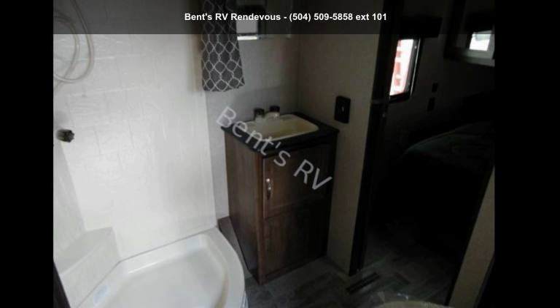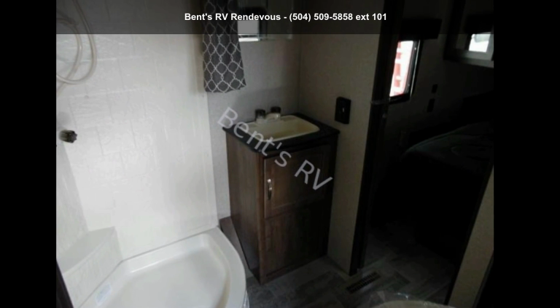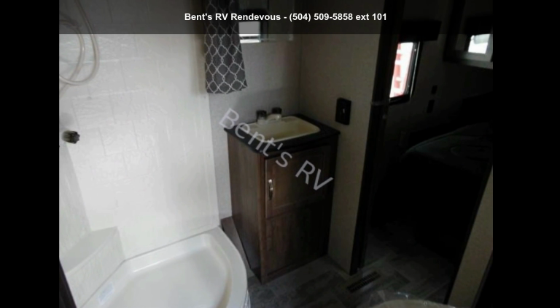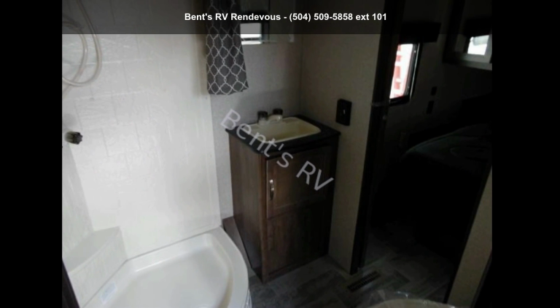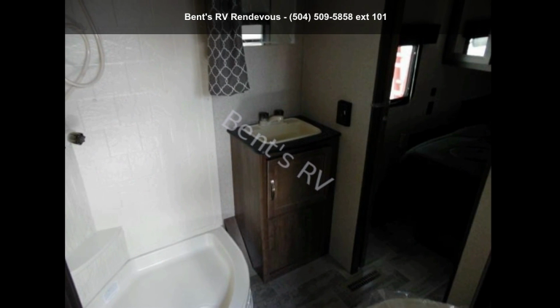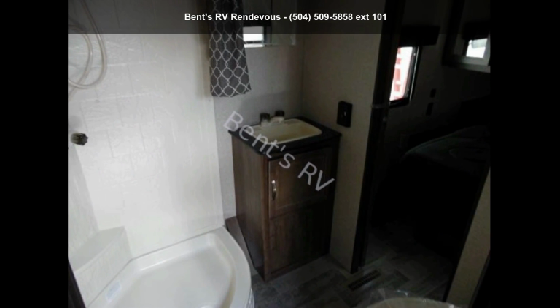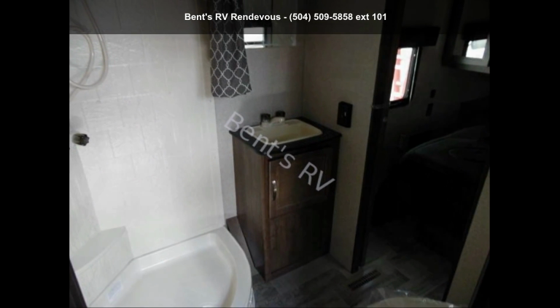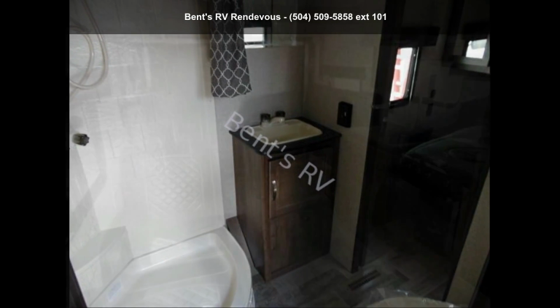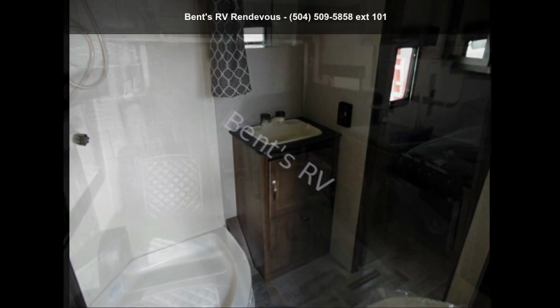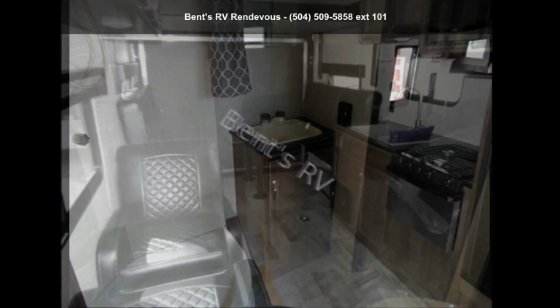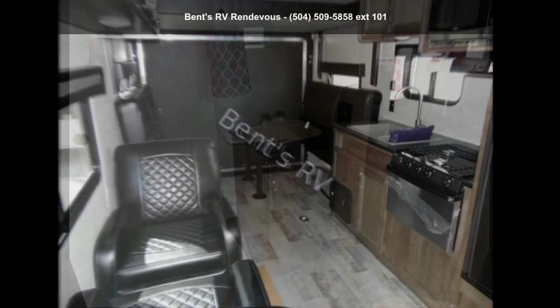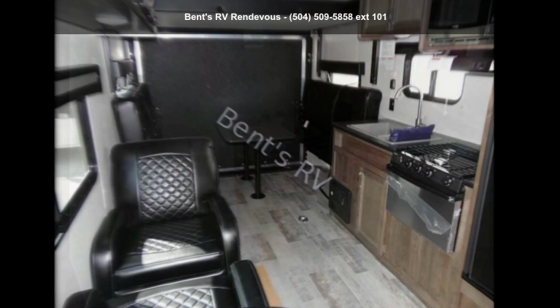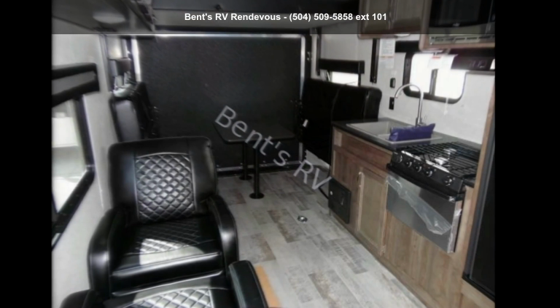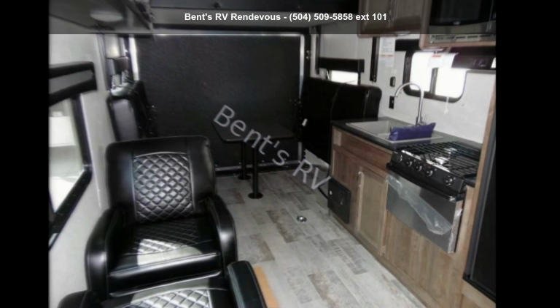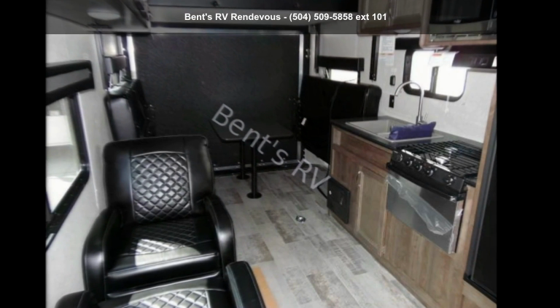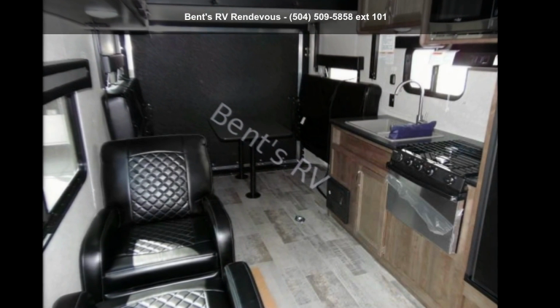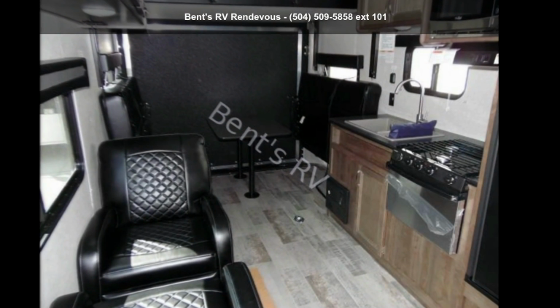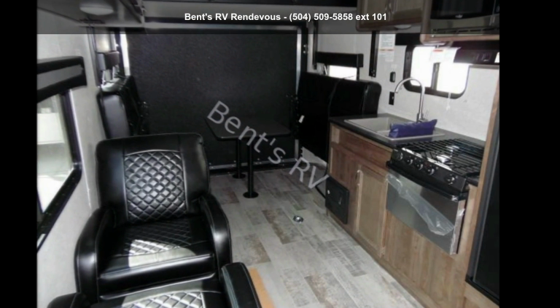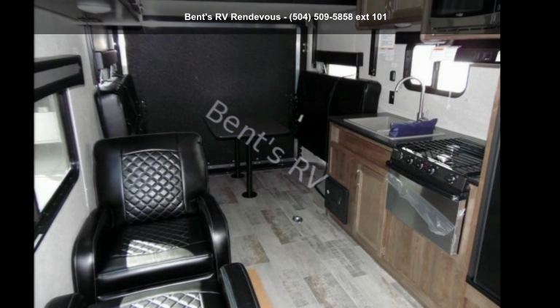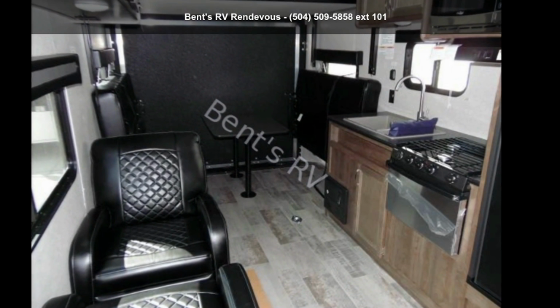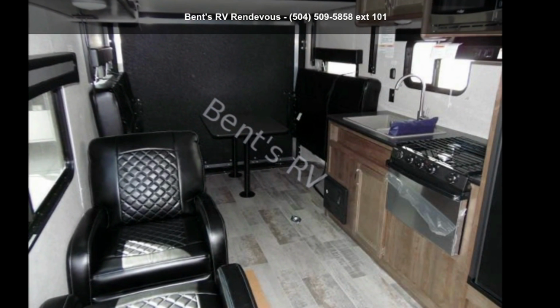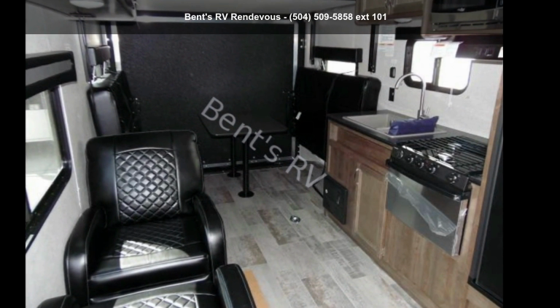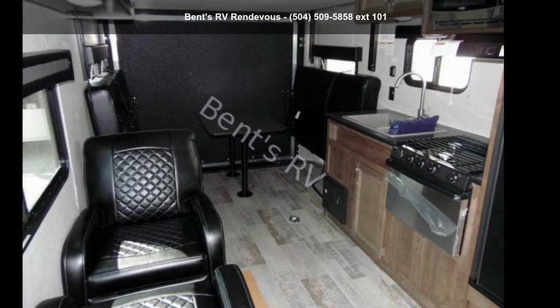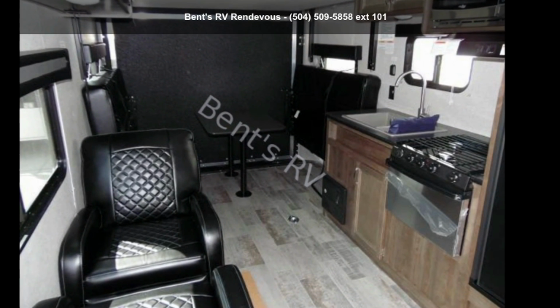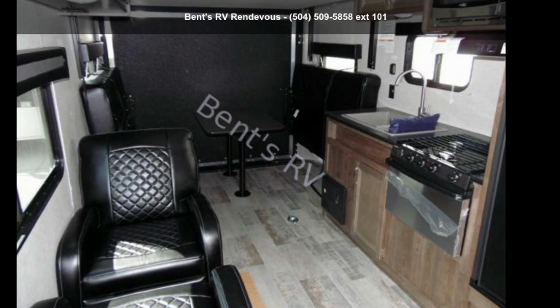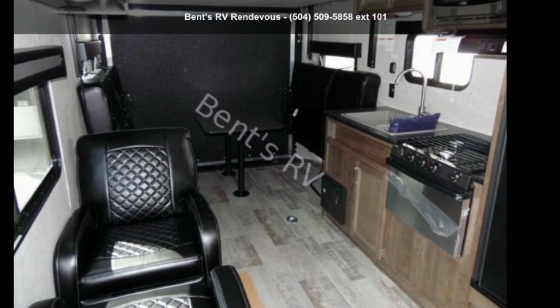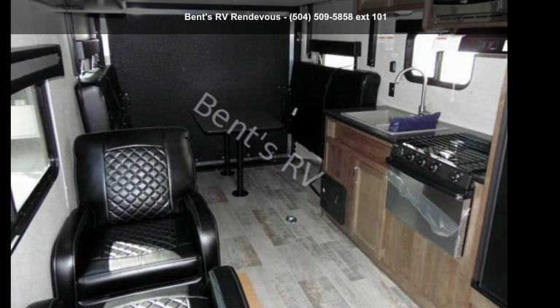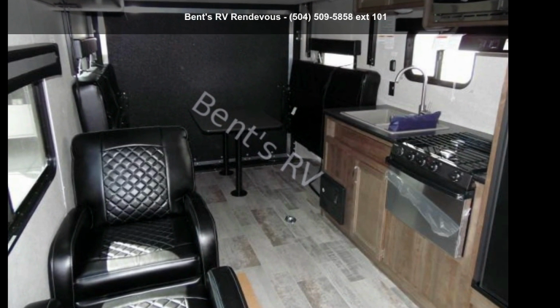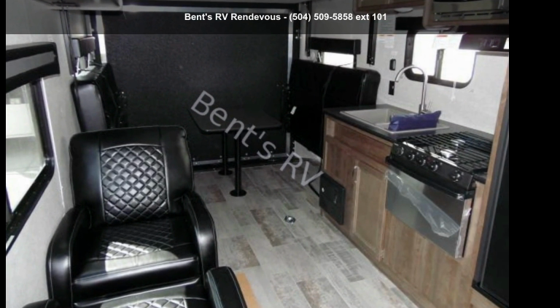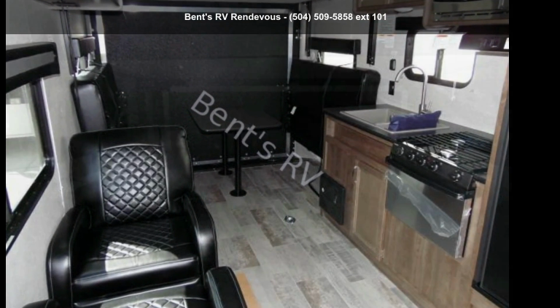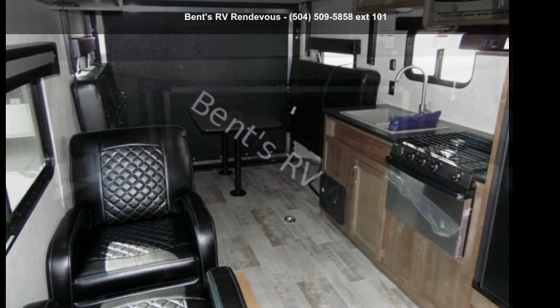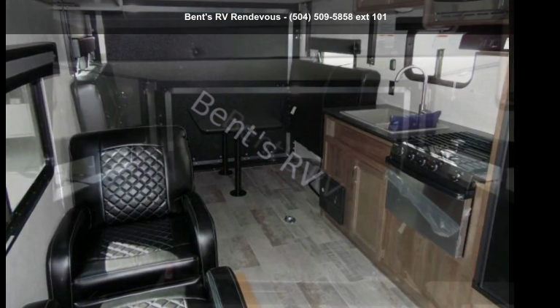Call now to schedule an appointment at our dealership. An adventure awaits.